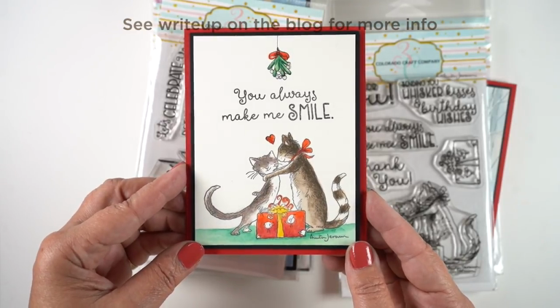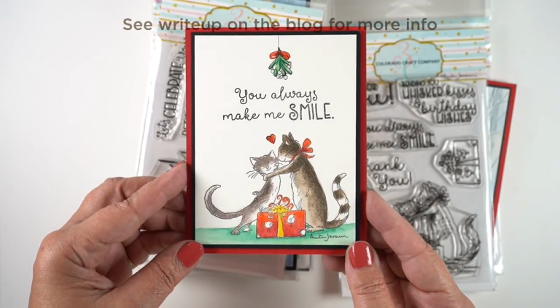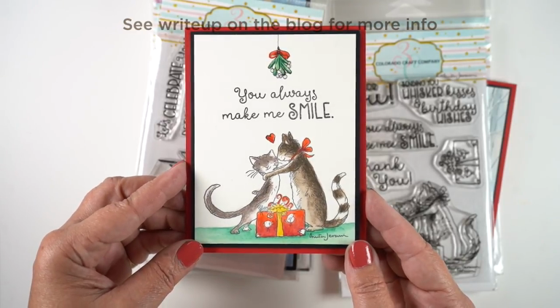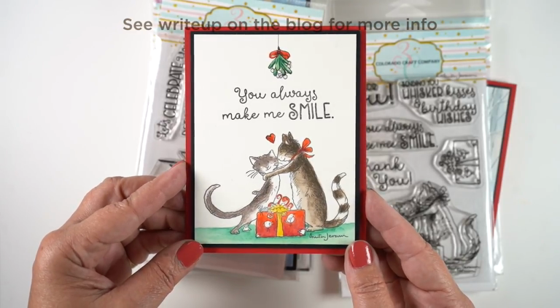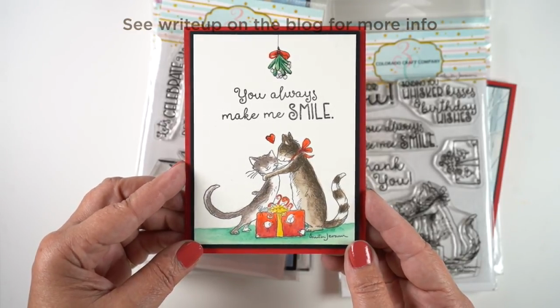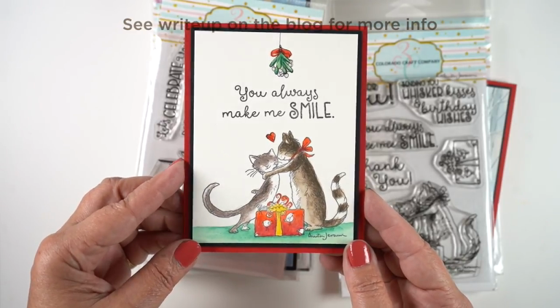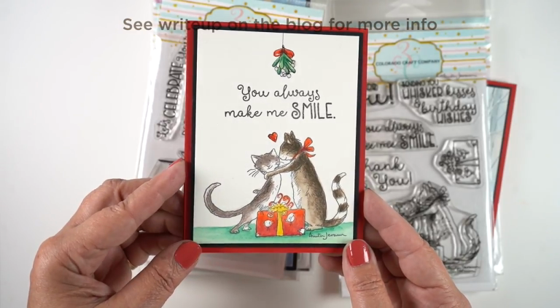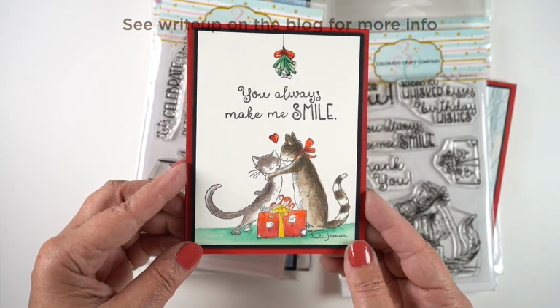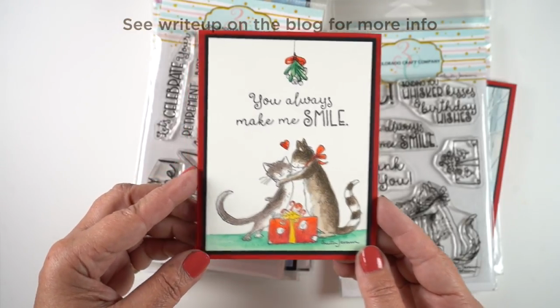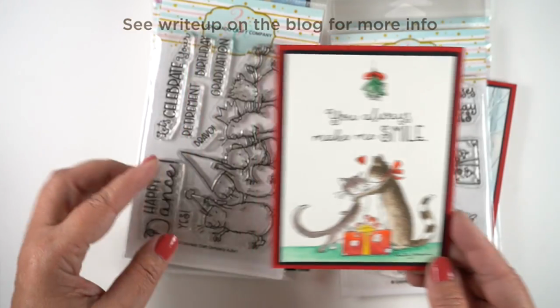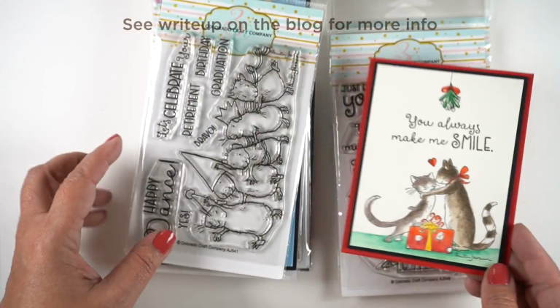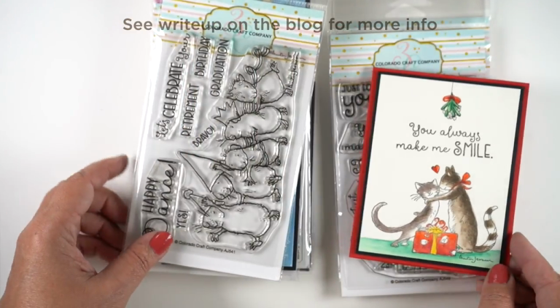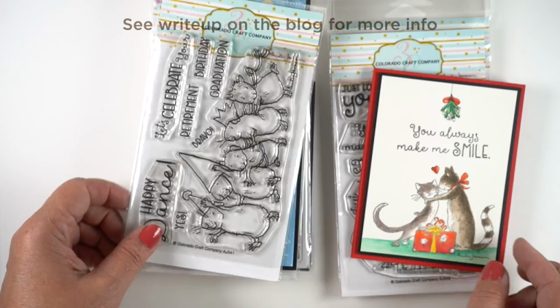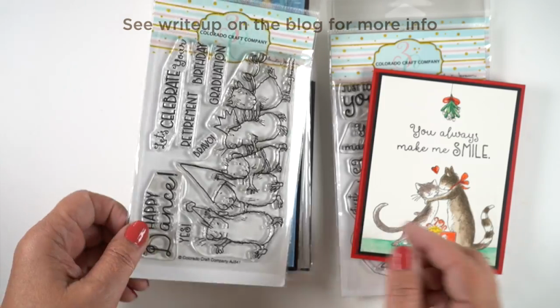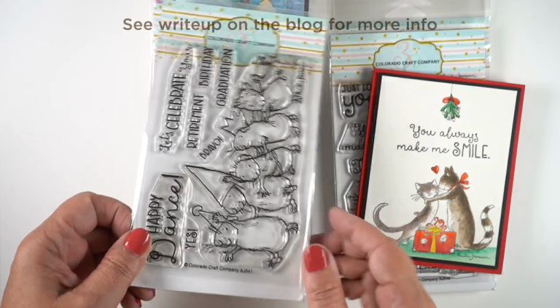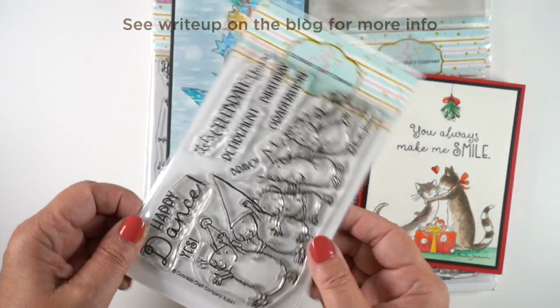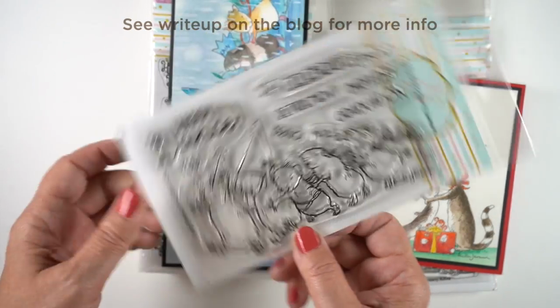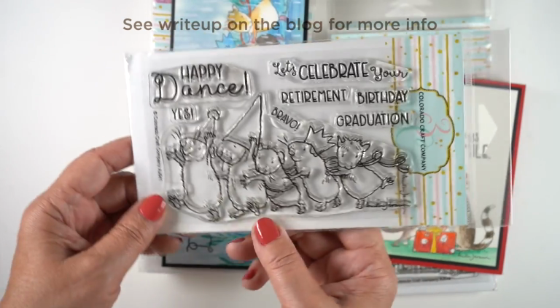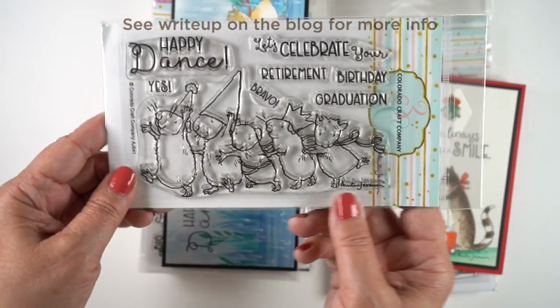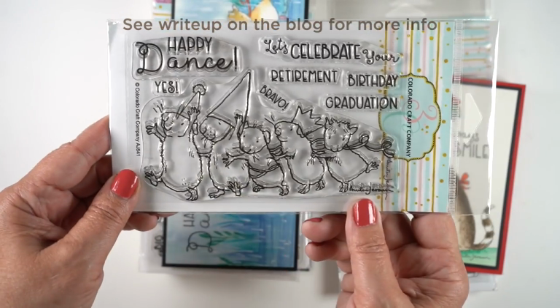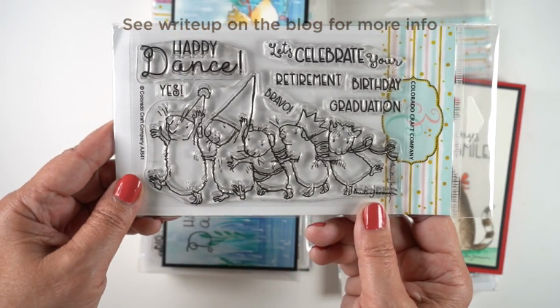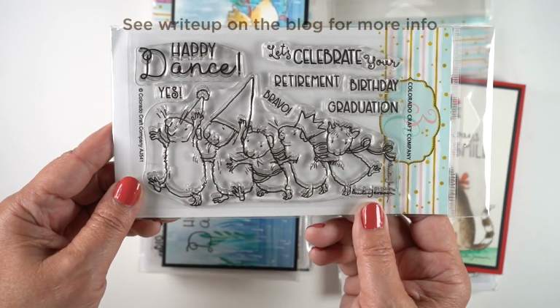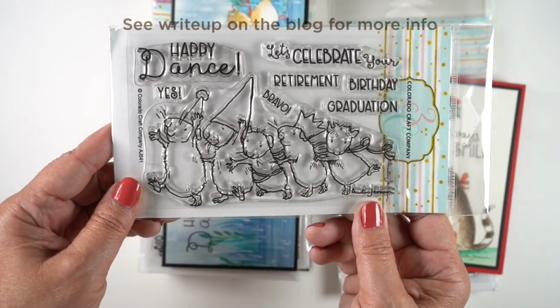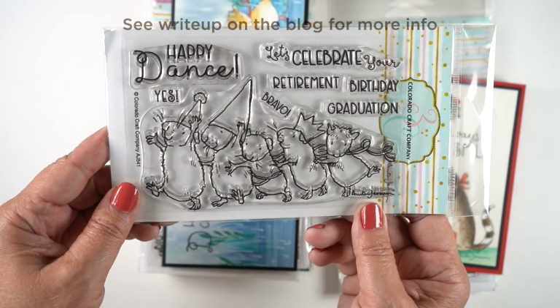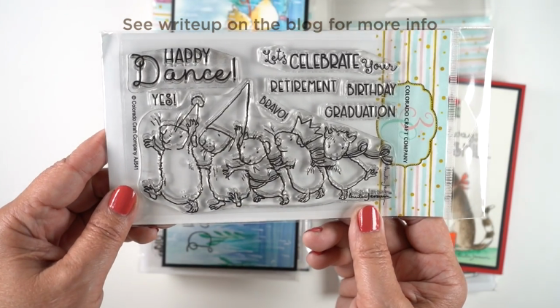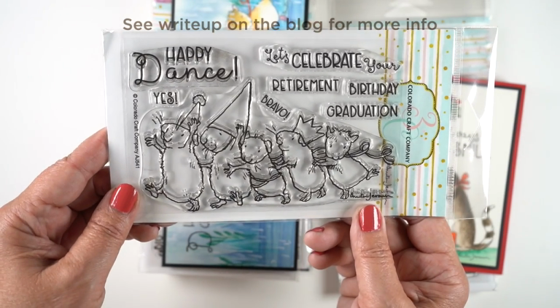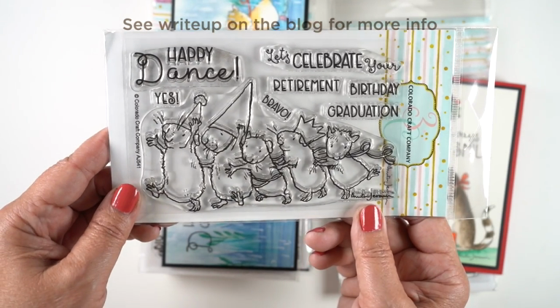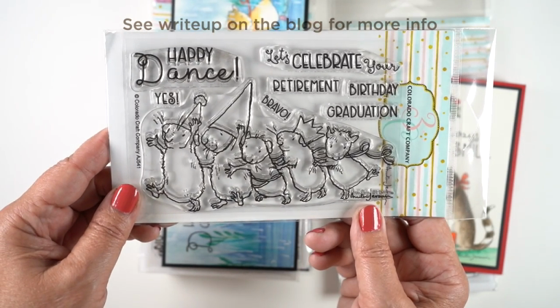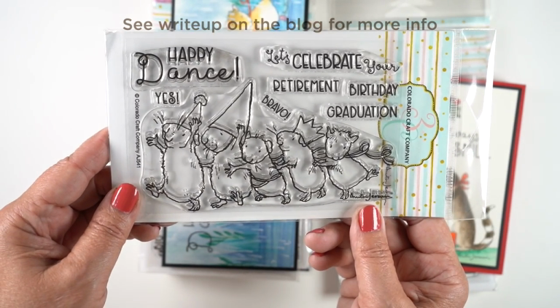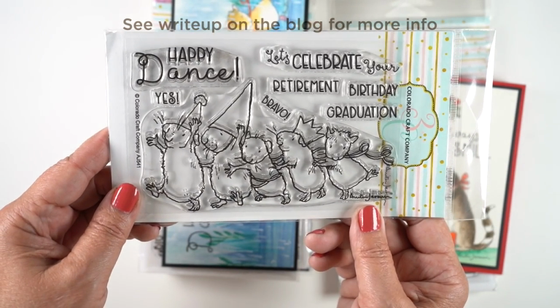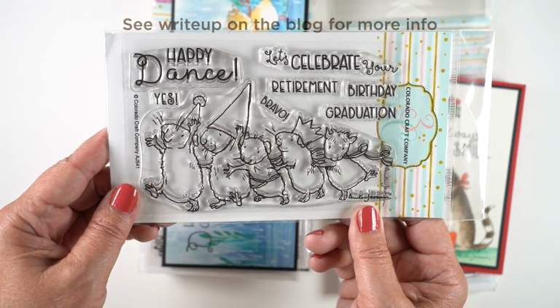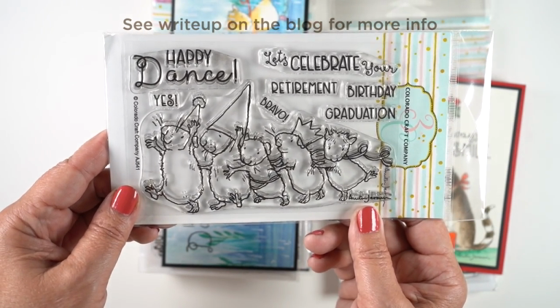Next up we have the kitty cats under the mistletoe. I had to draw my own mistletoe, but mistletoe is really easy to draw, and you can make them lover kitties.